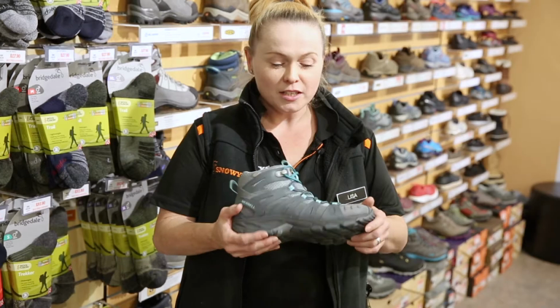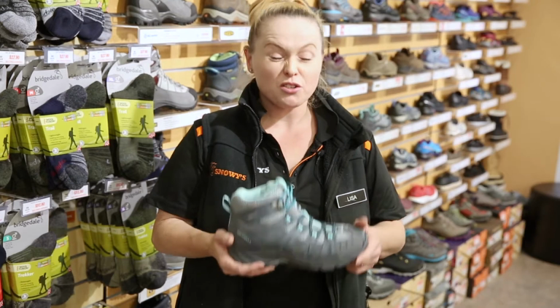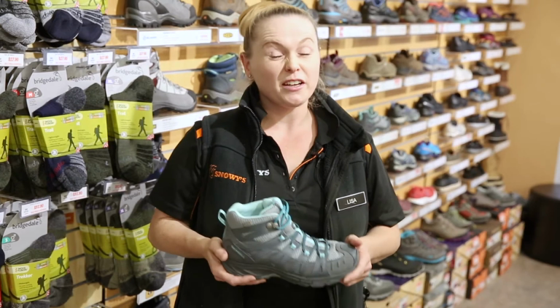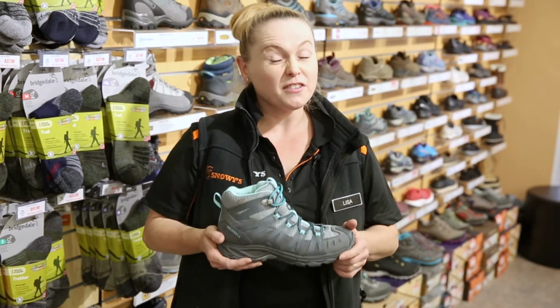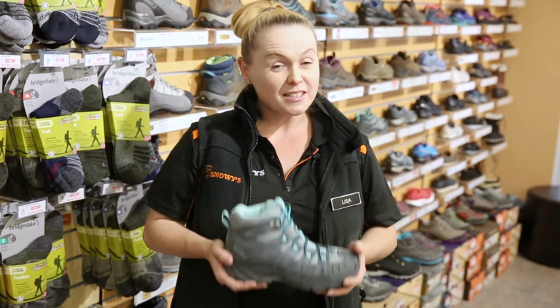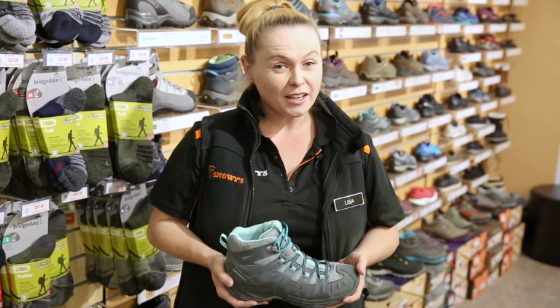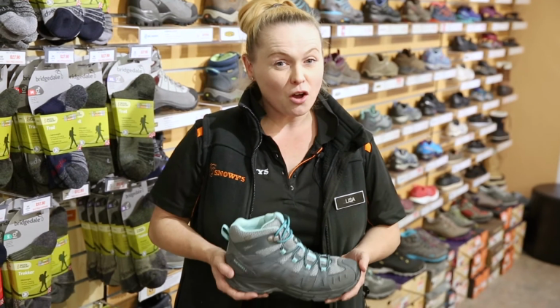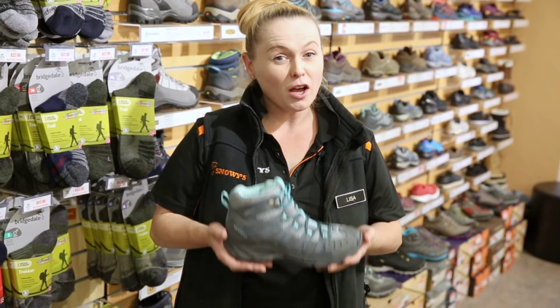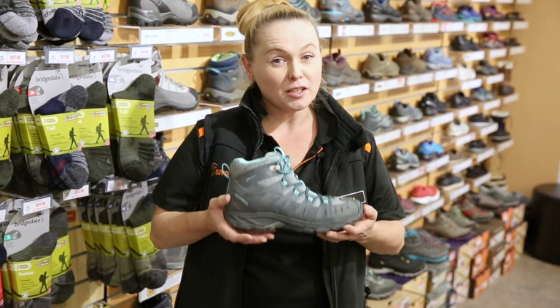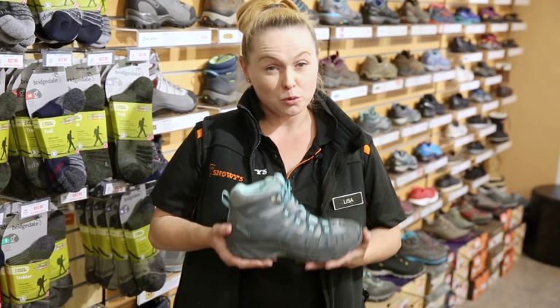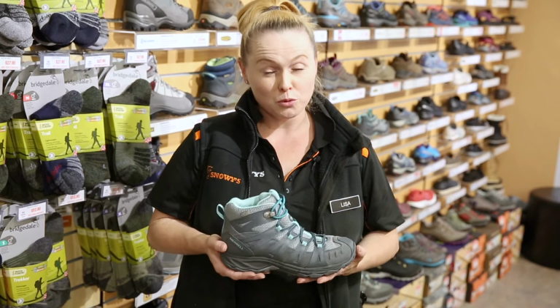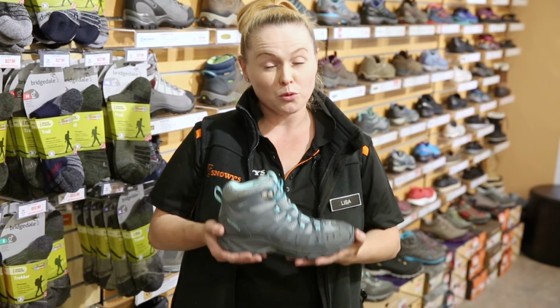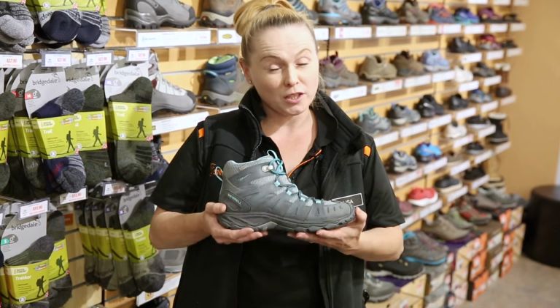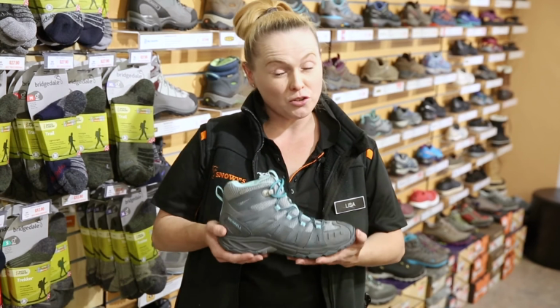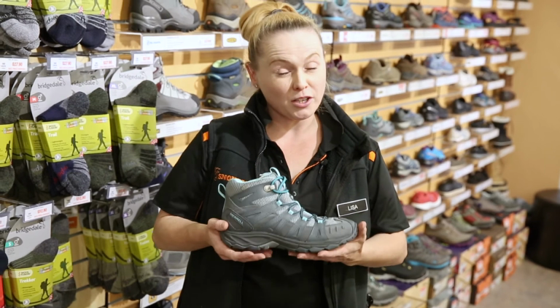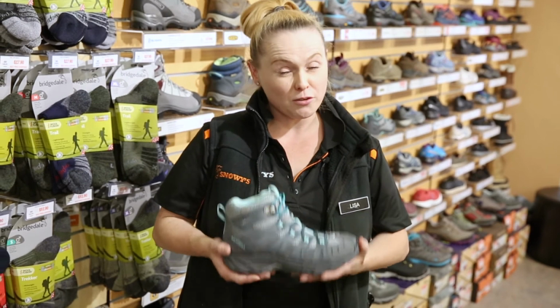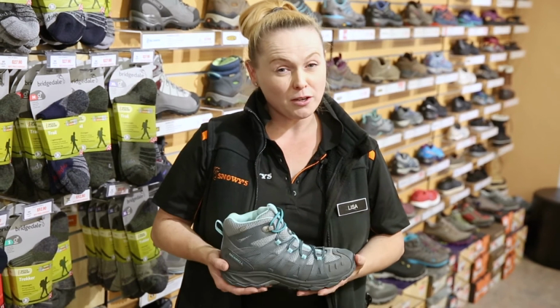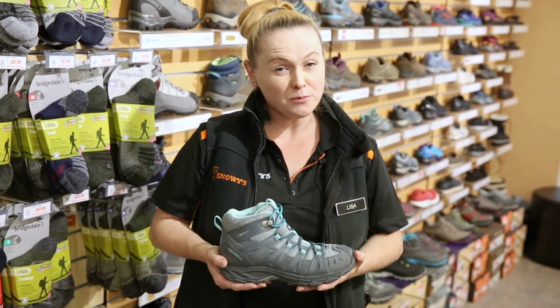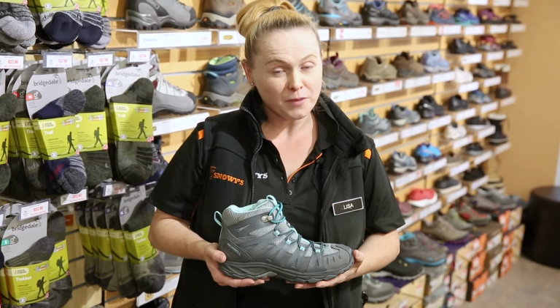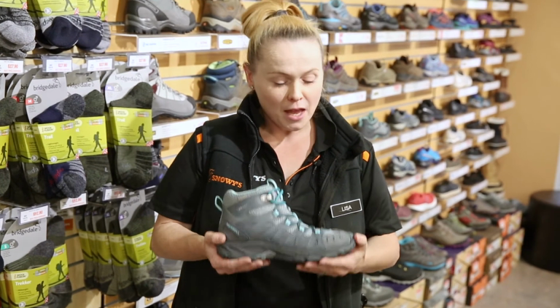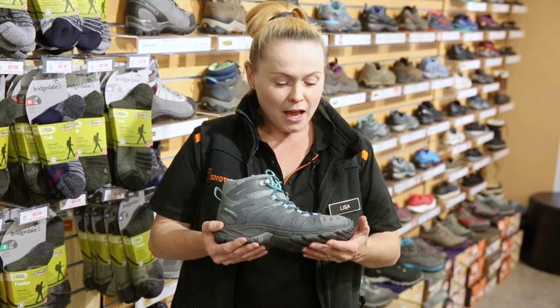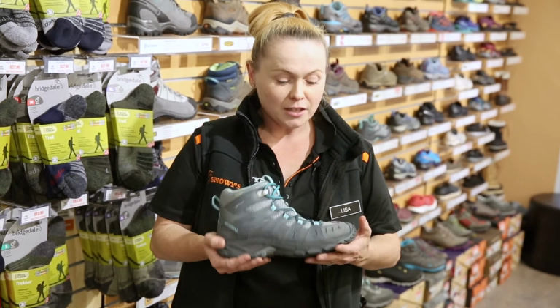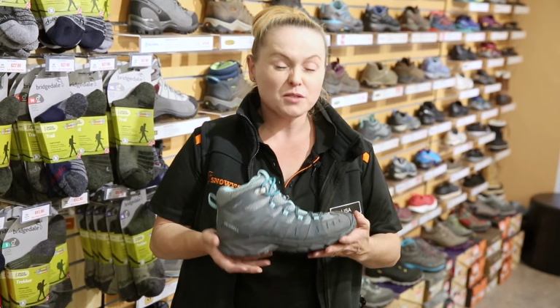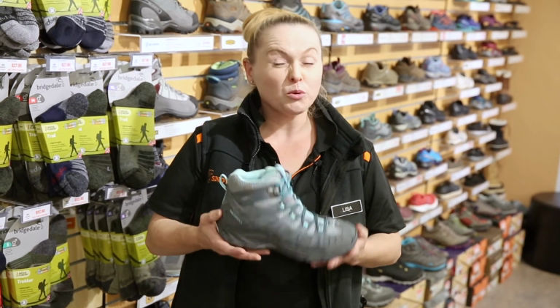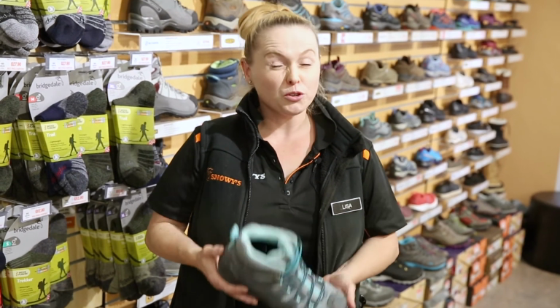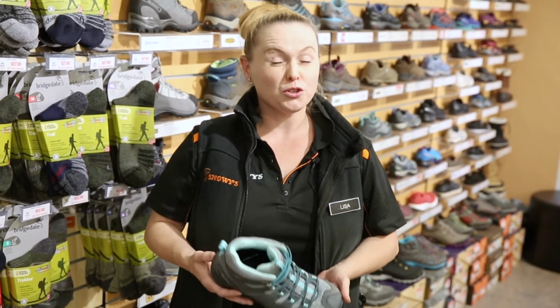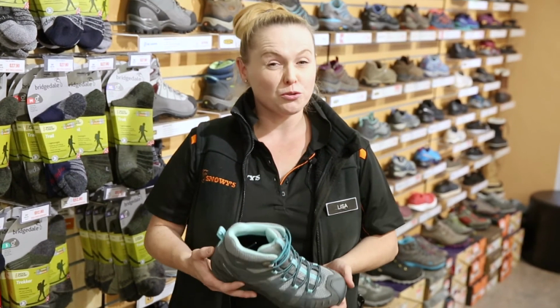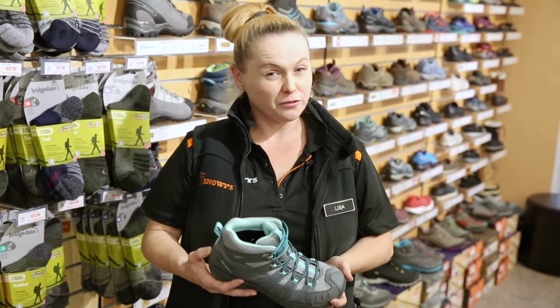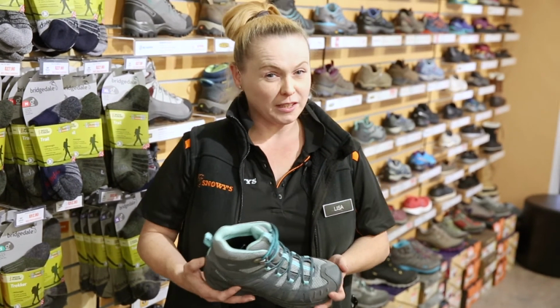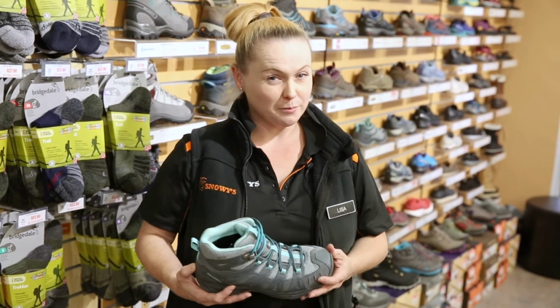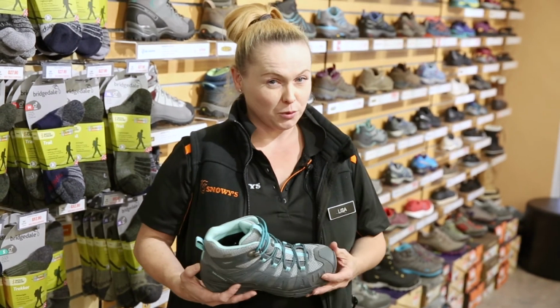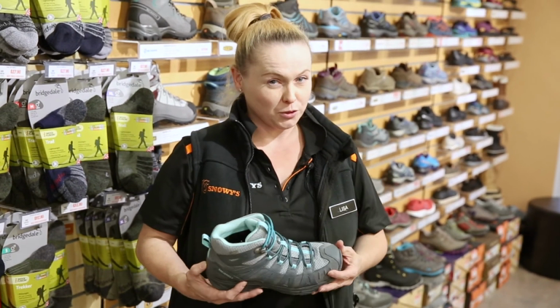It's great for day hiking, bushwalking, track and trail, and it's more of a neutral fitting boot.